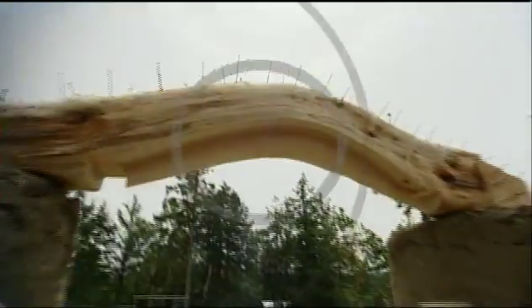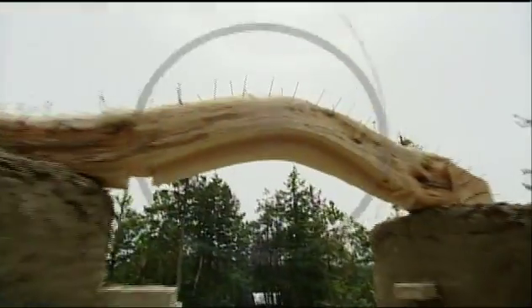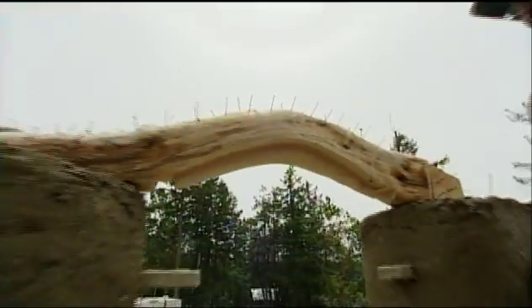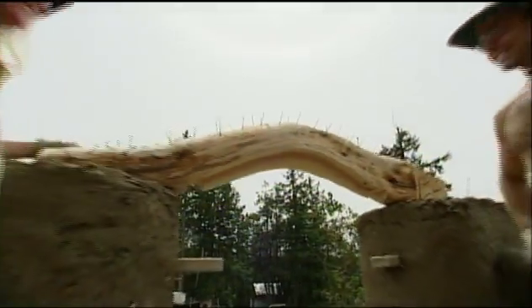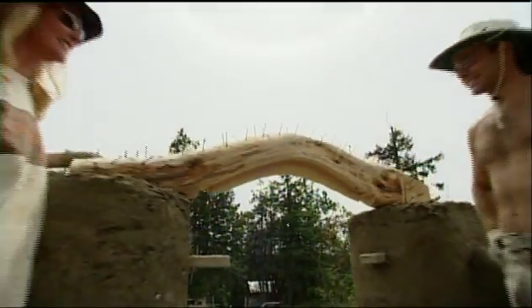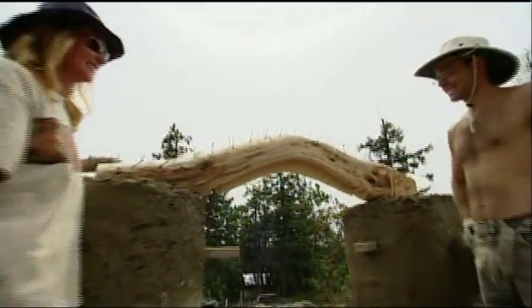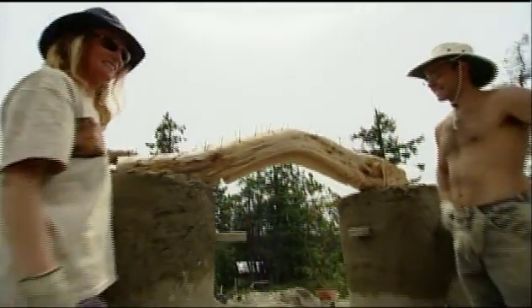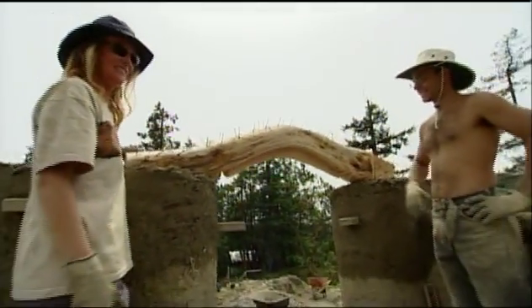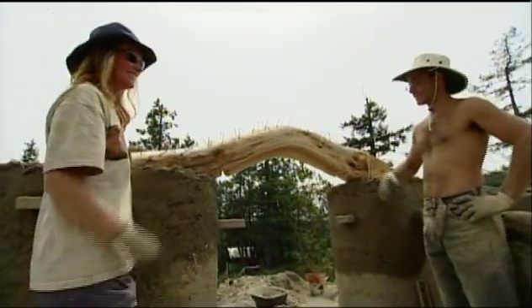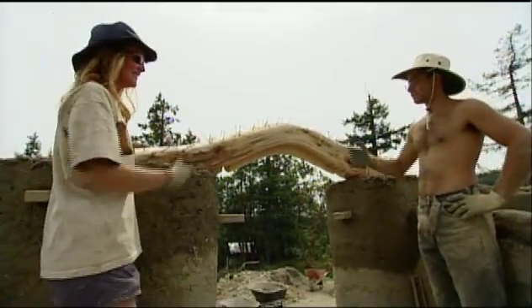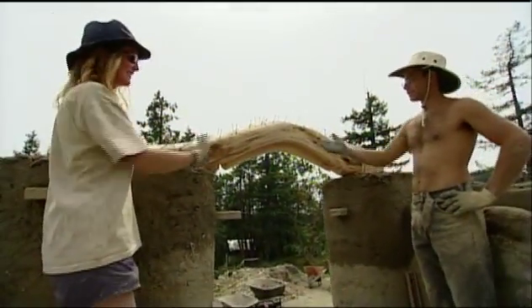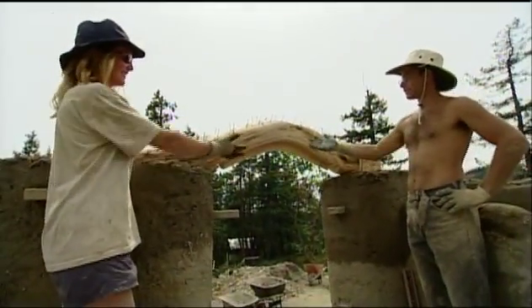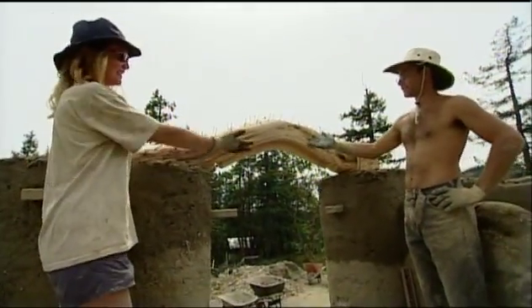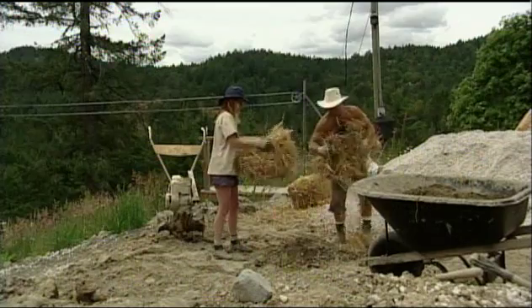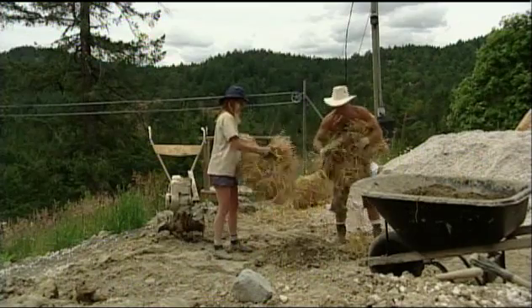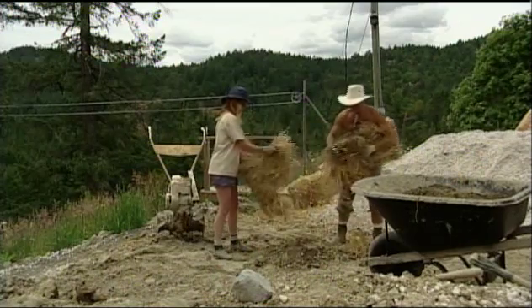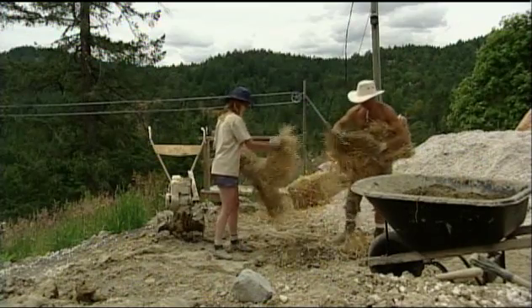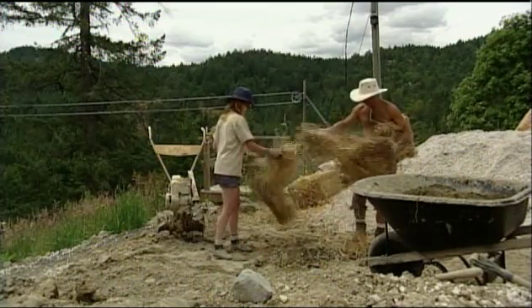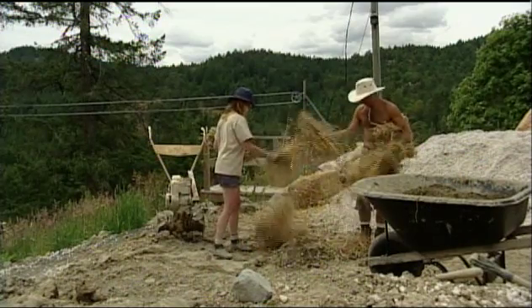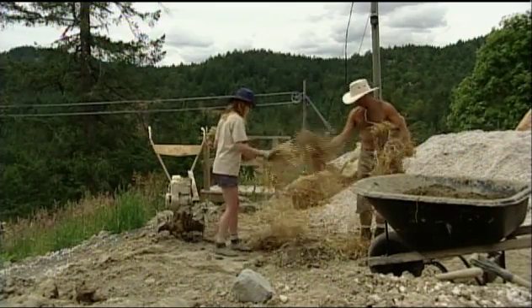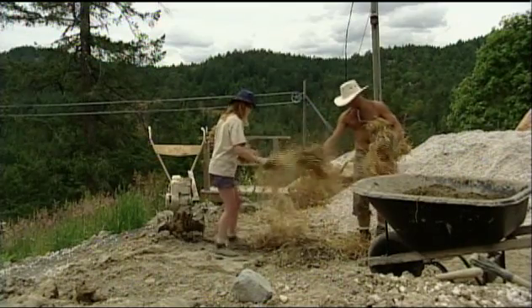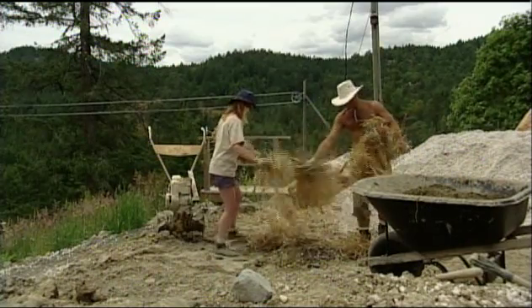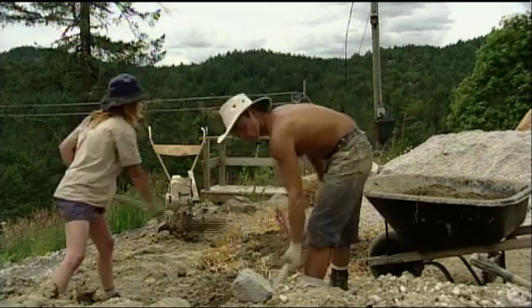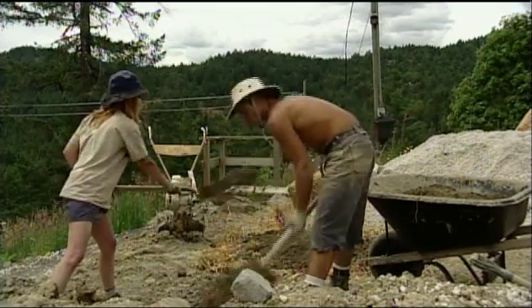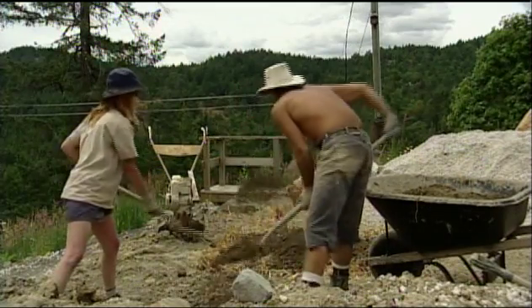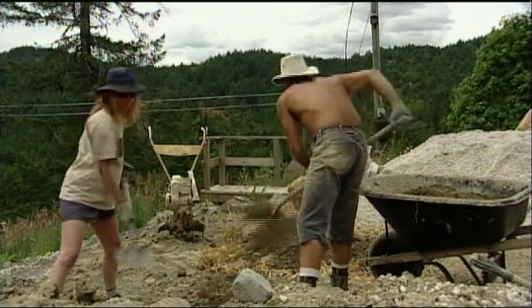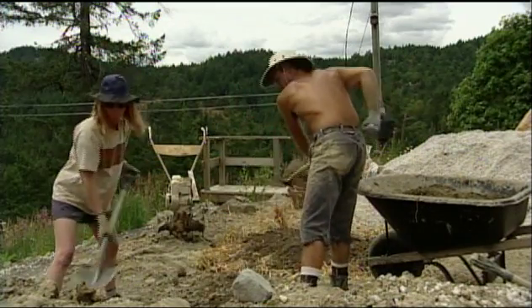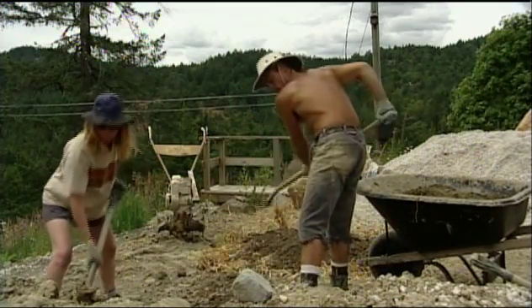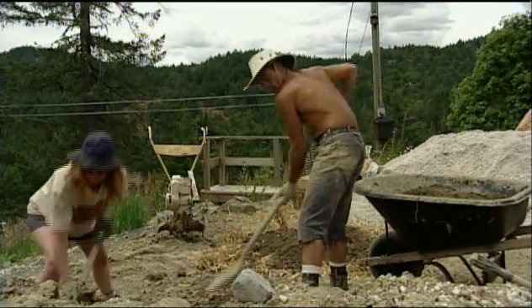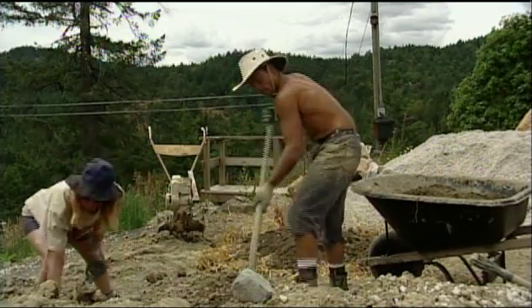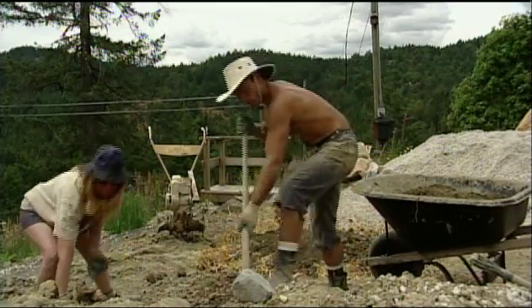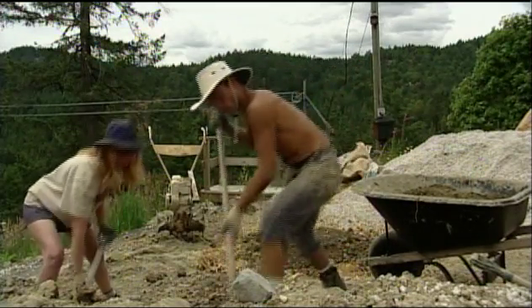Next up, Mary visits a family in Victoria who are building a sustainable home out of straw, sand and clay.